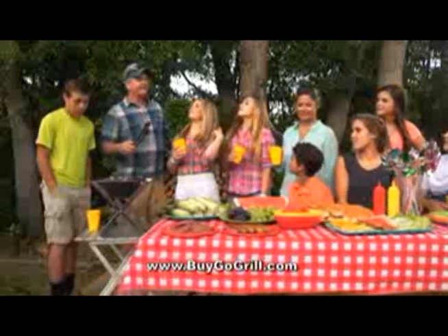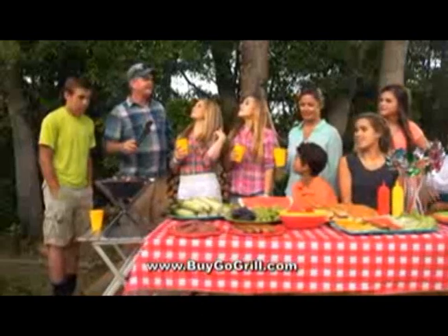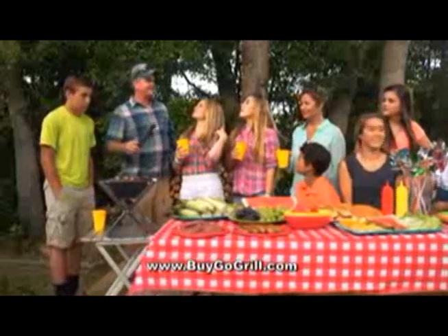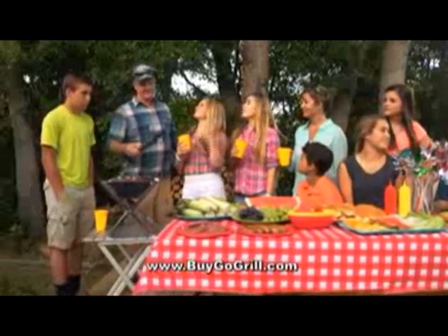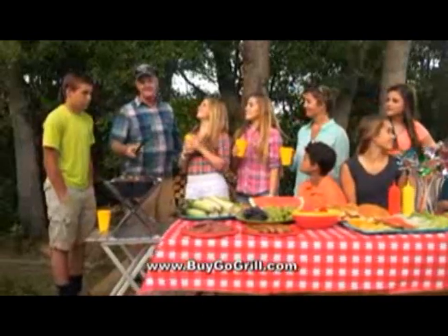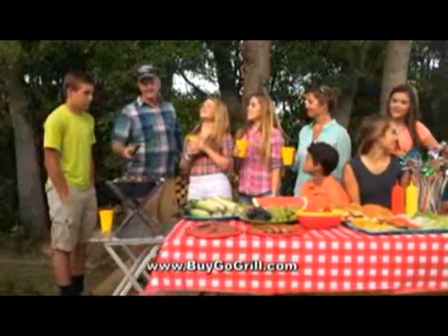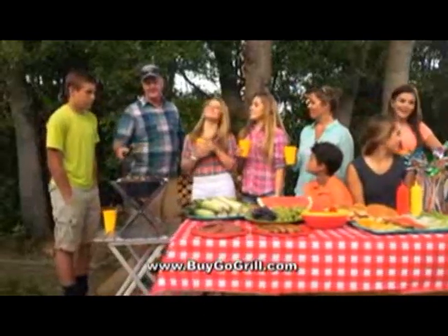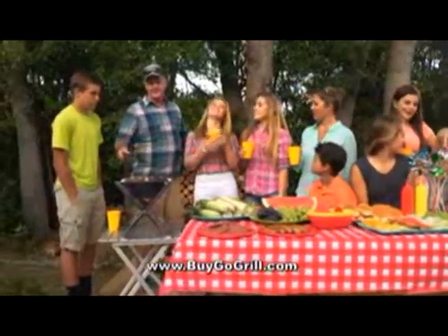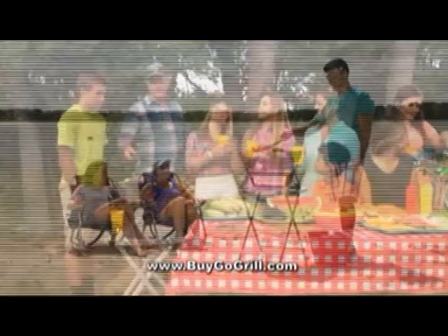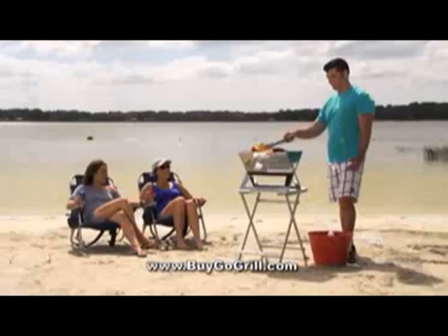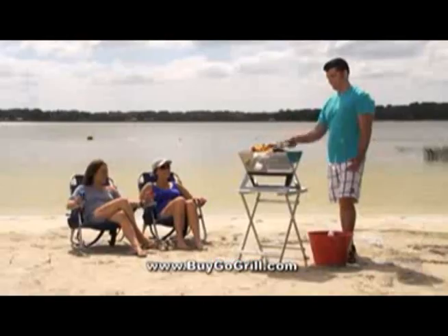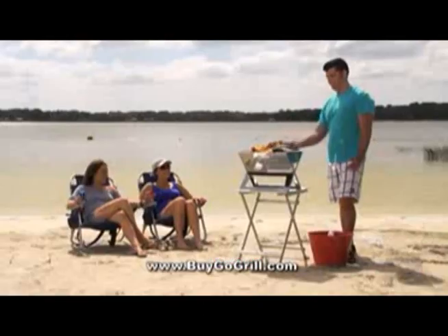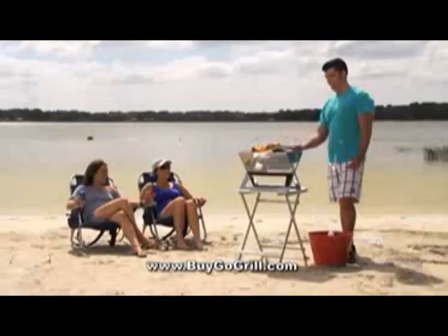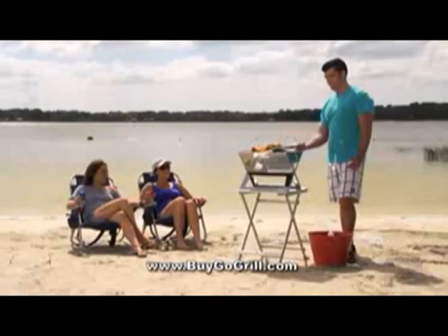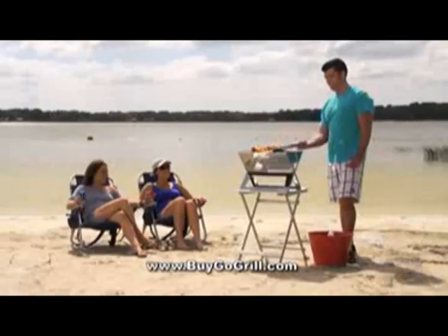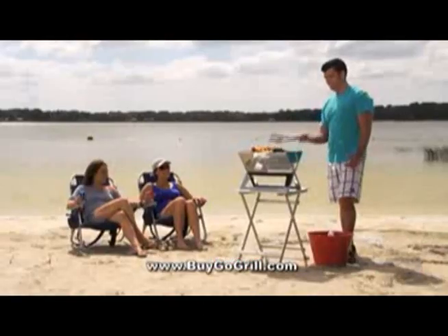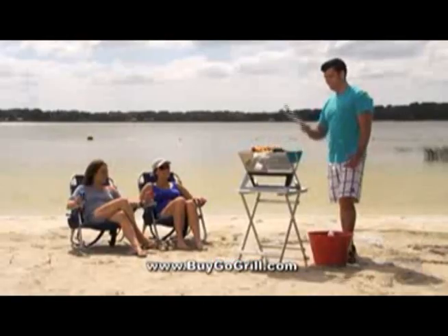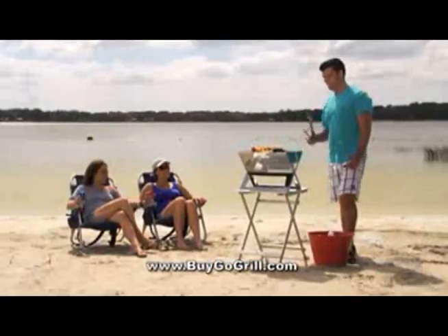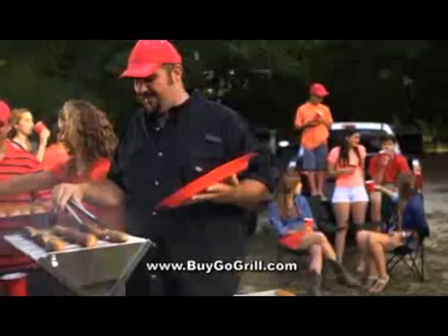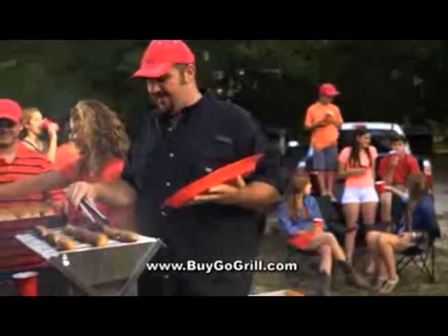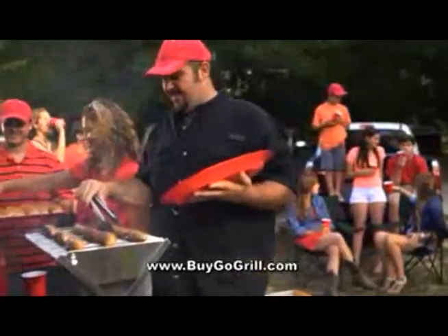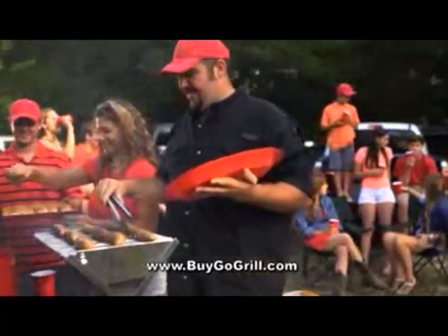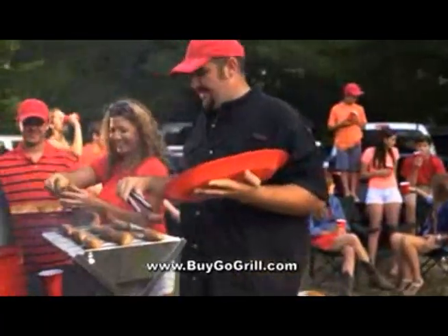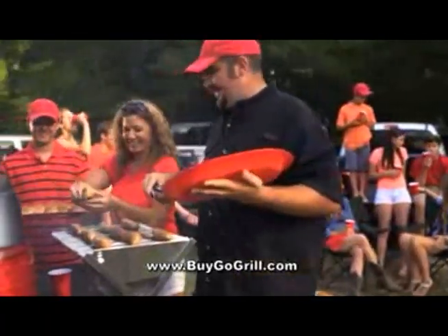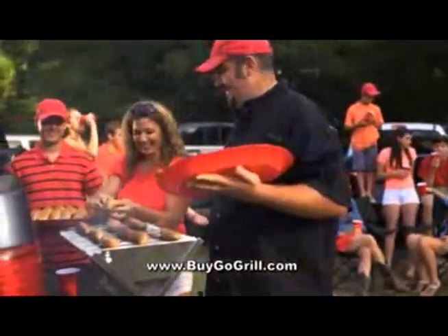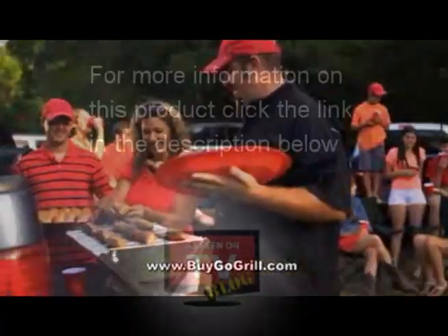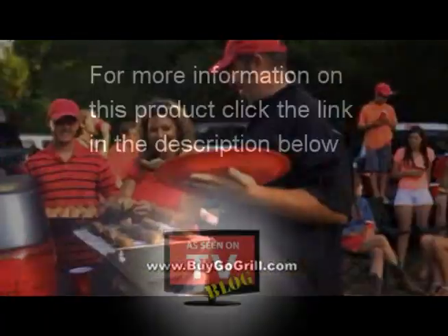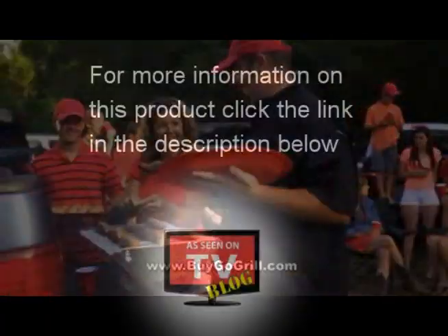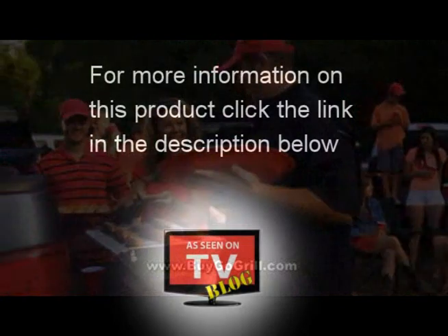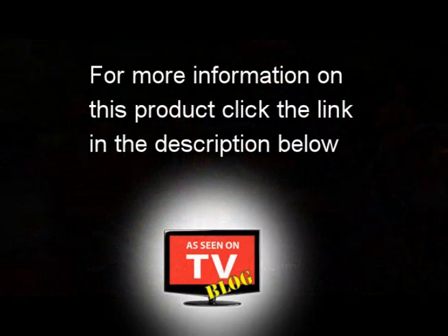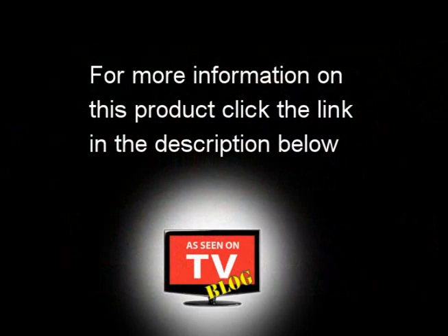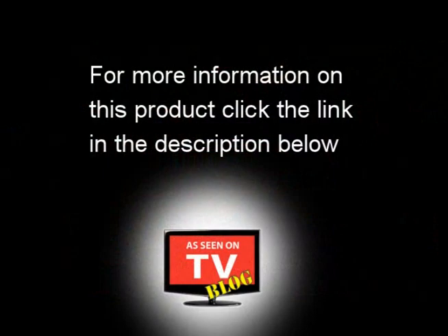So whether you're celebrating with family or enjoying friends at the beach, the Go Grill makes grilling easy and awesome.